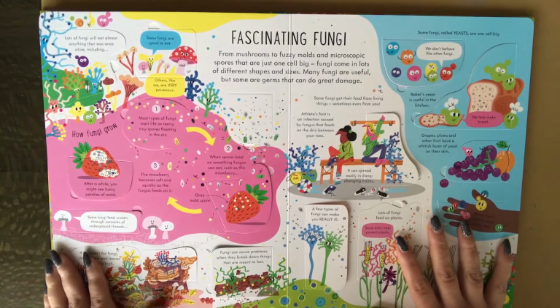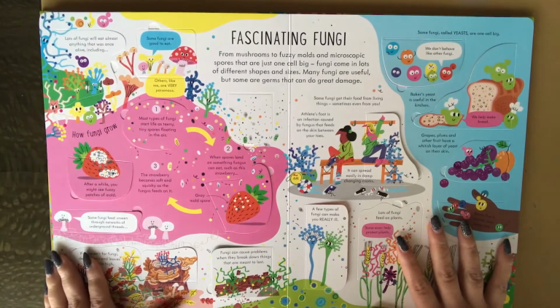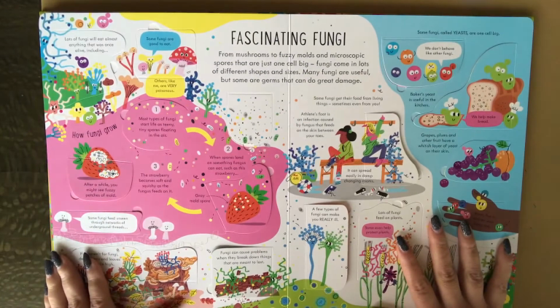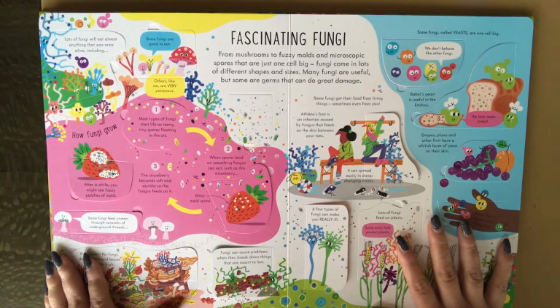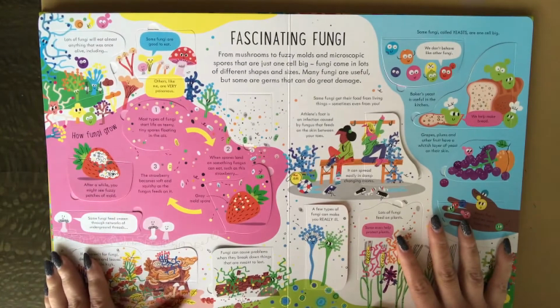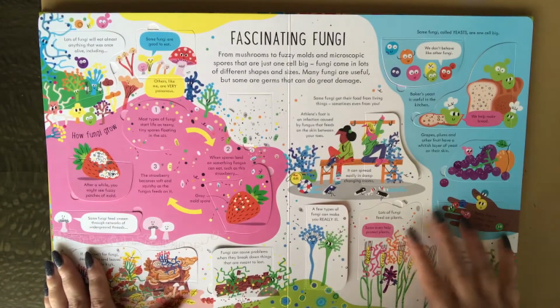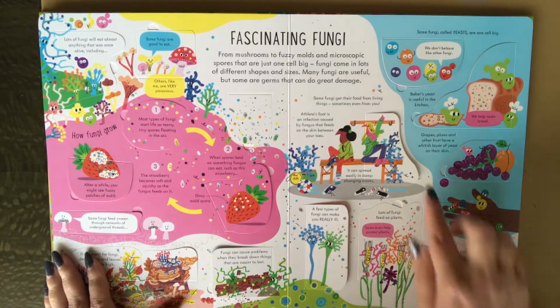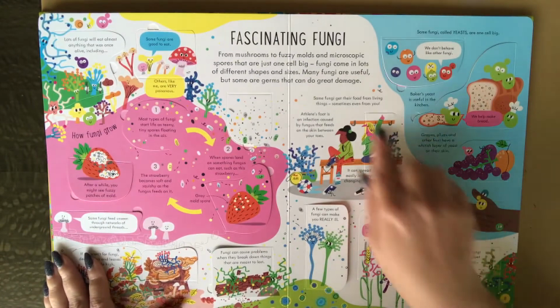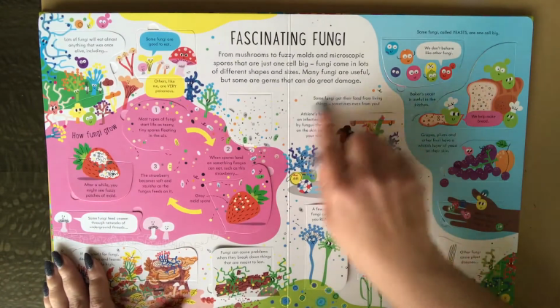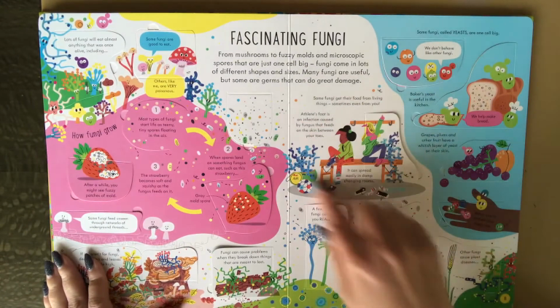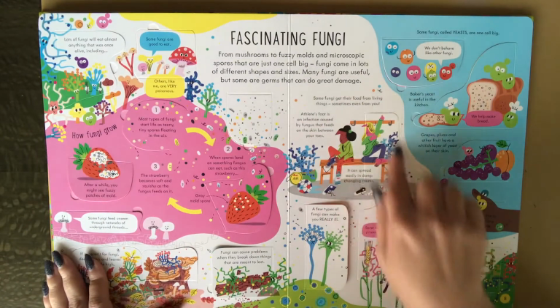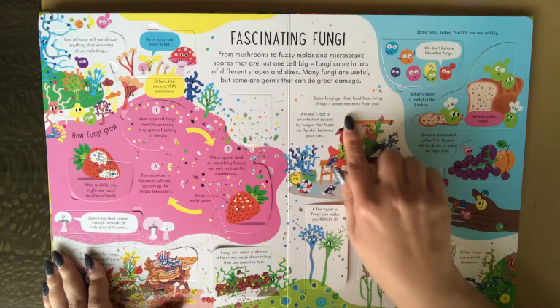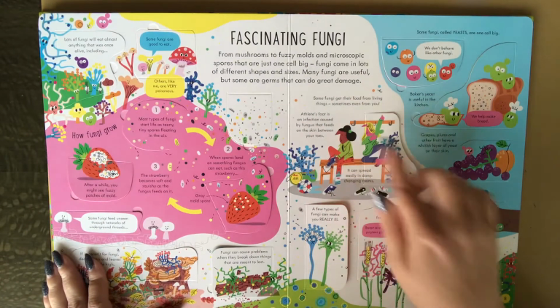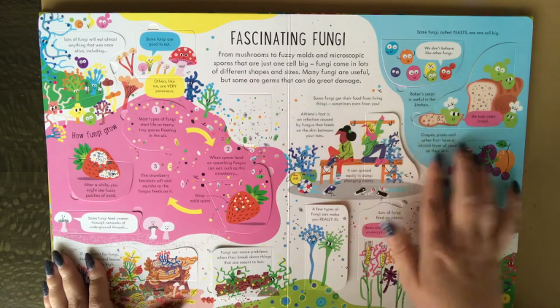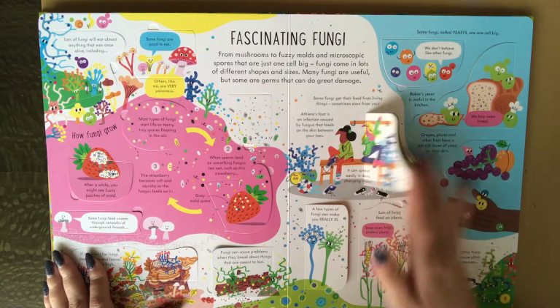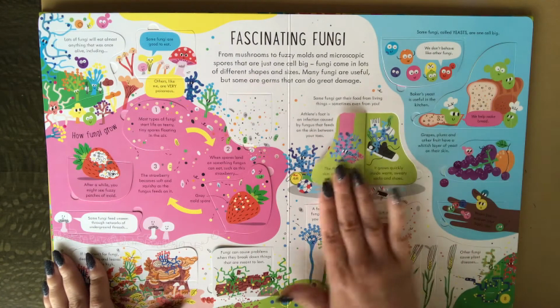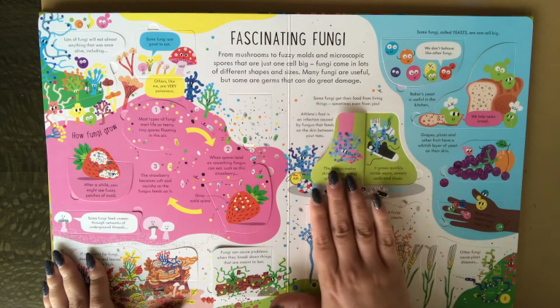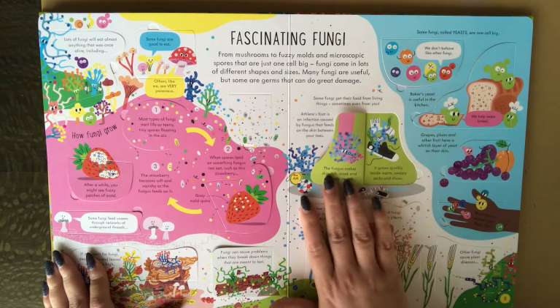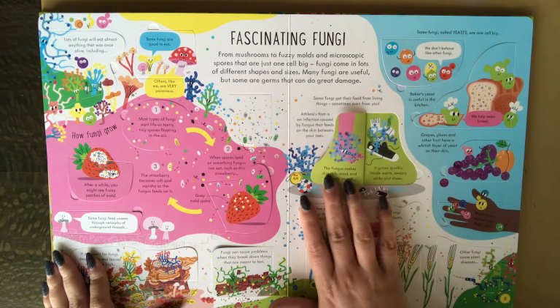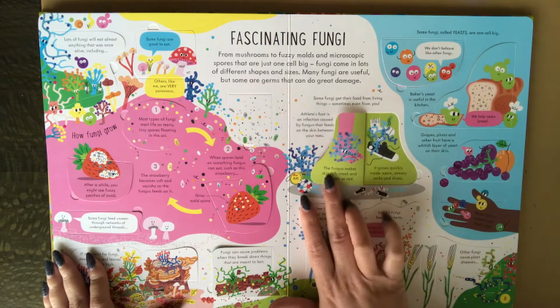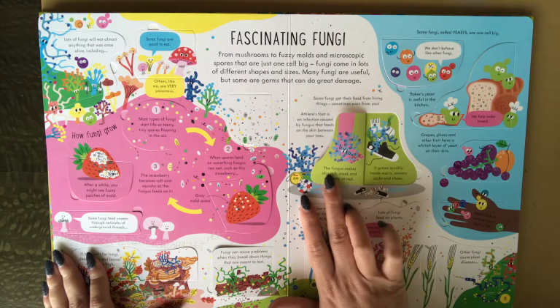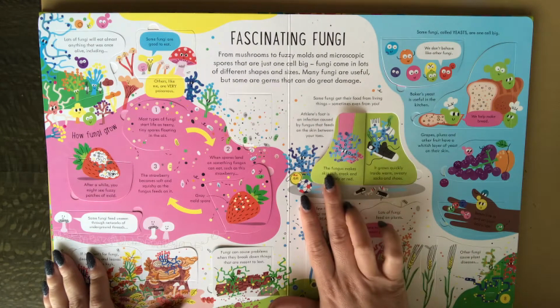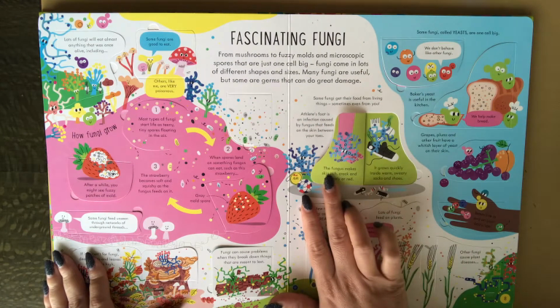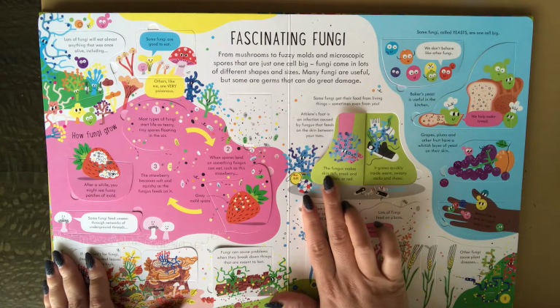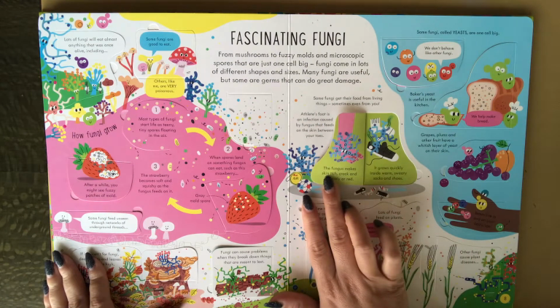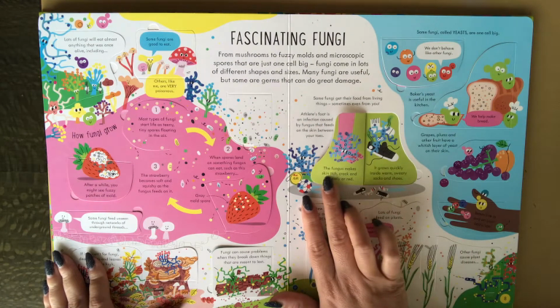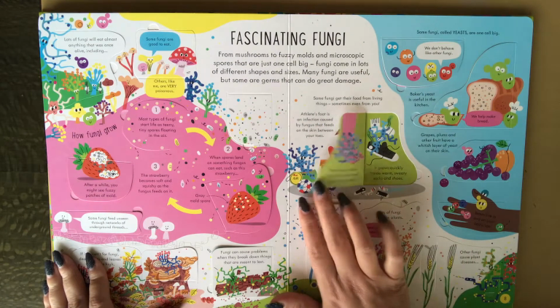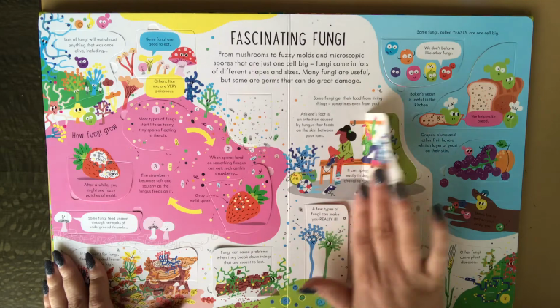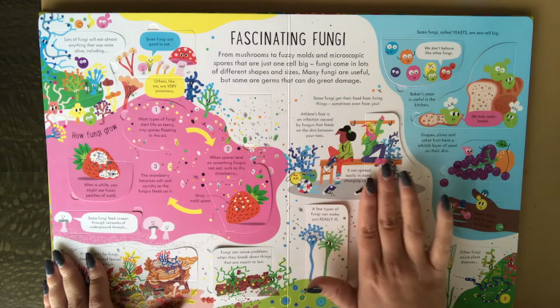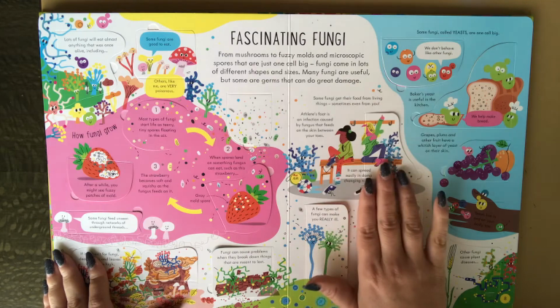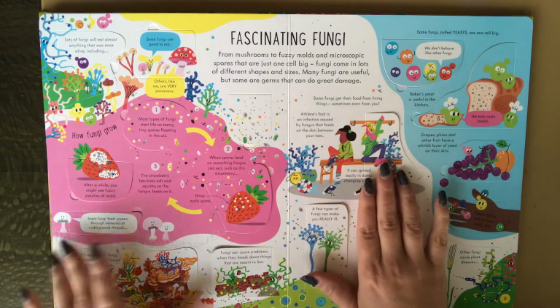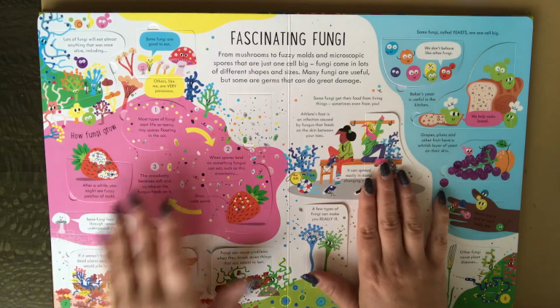Fascinating fungi. Here's athlete's foot. I'm sorry, it's not funny.